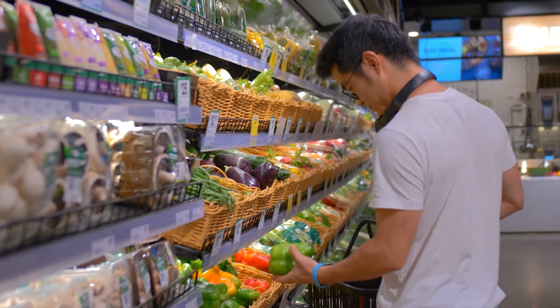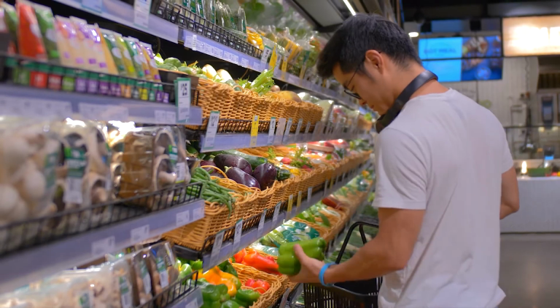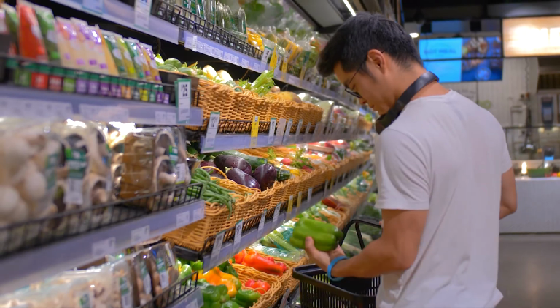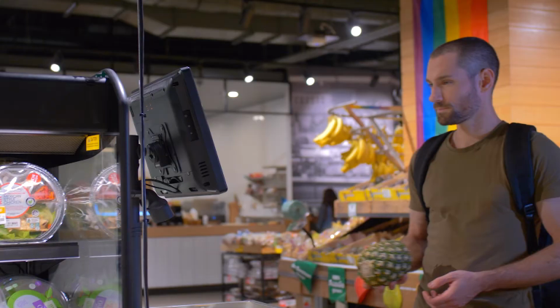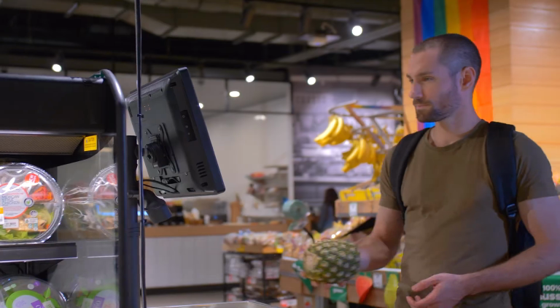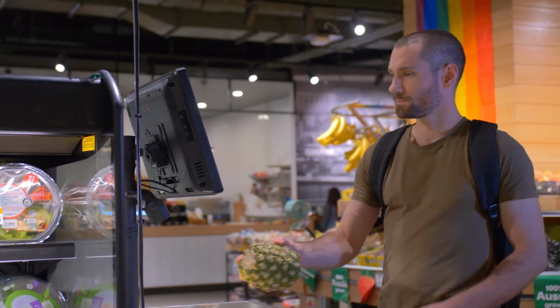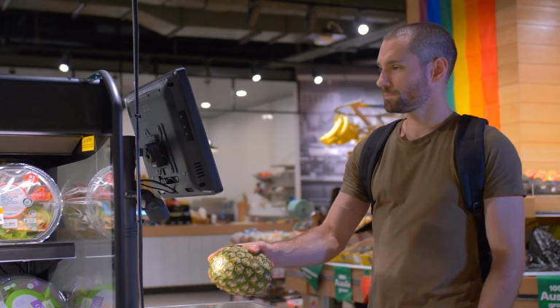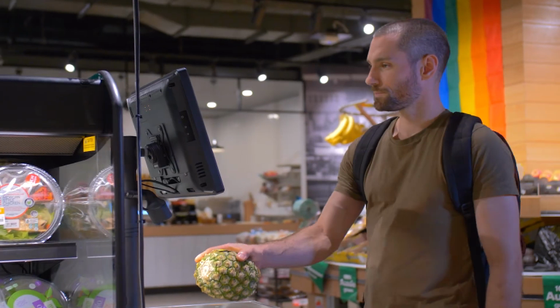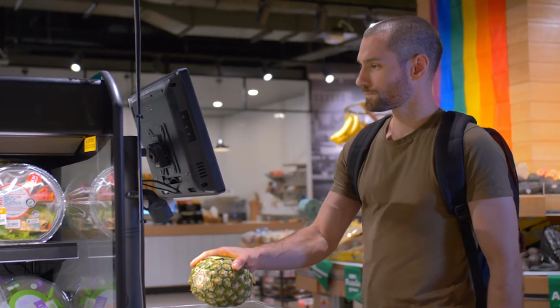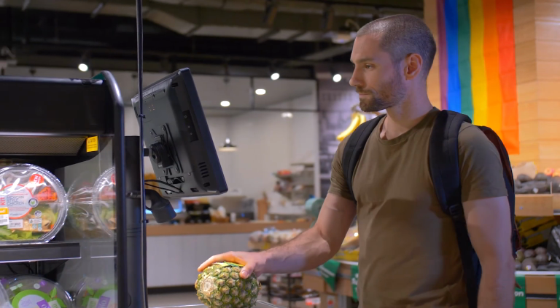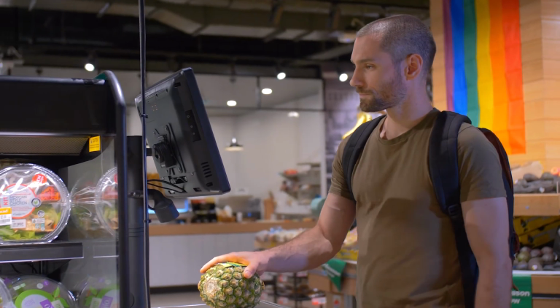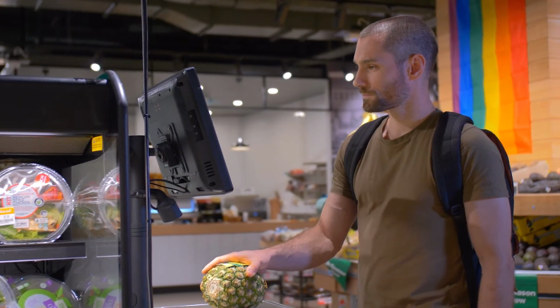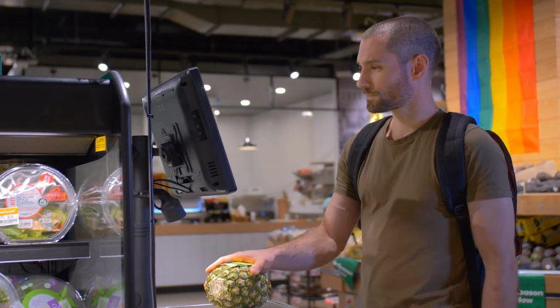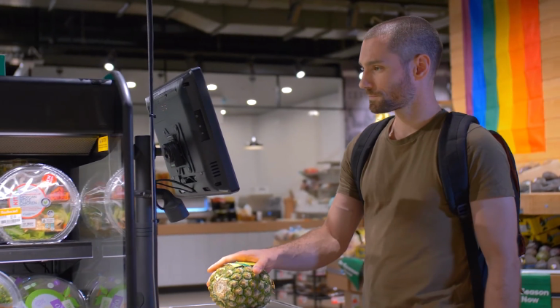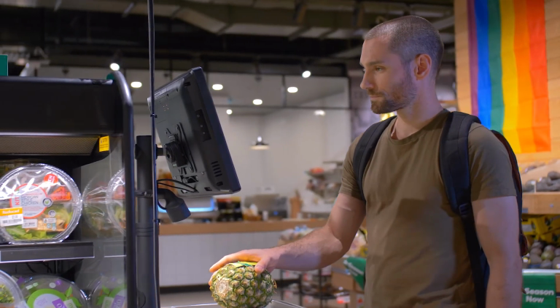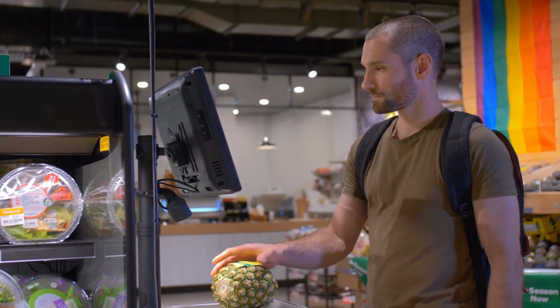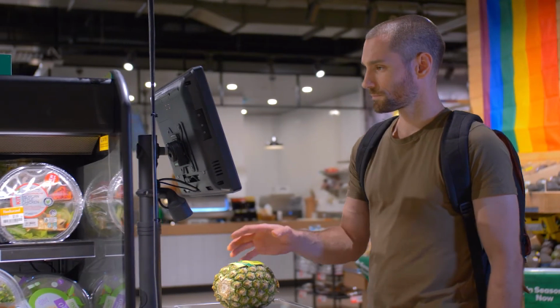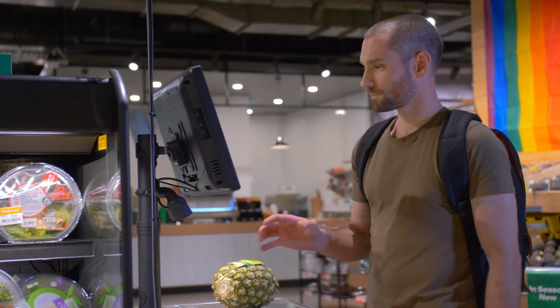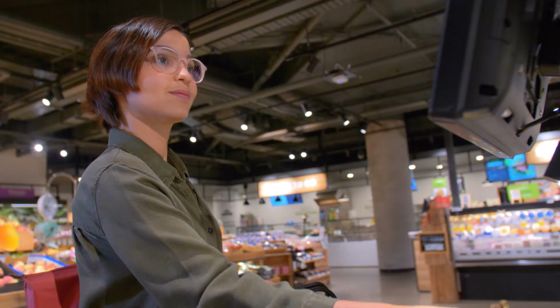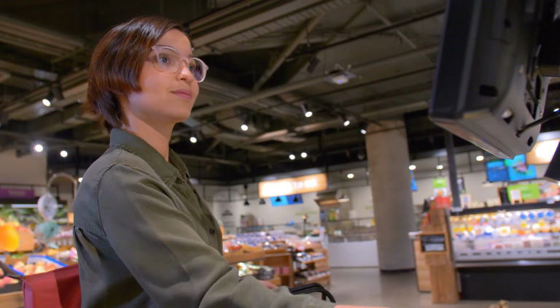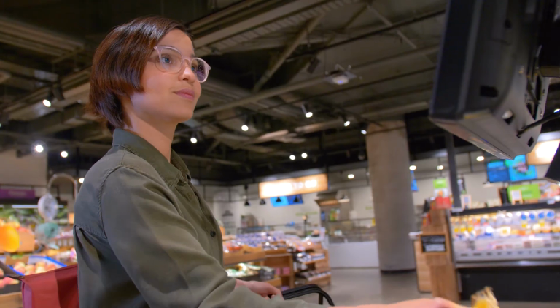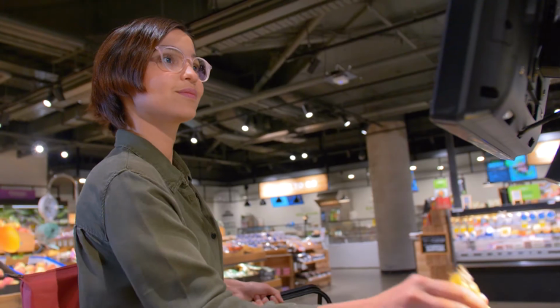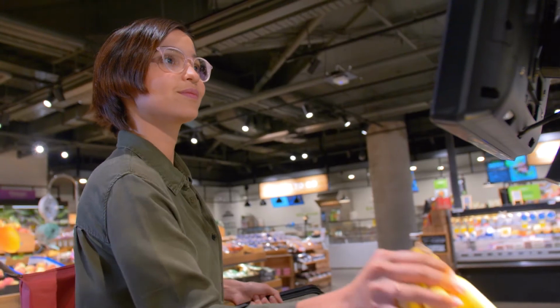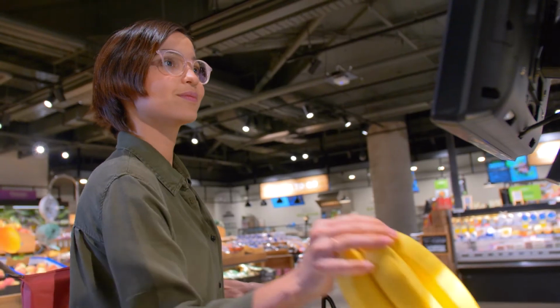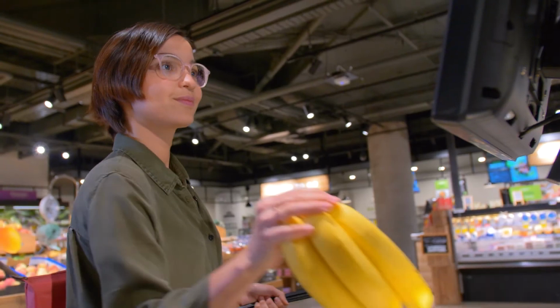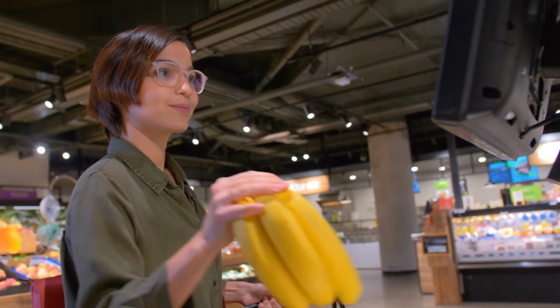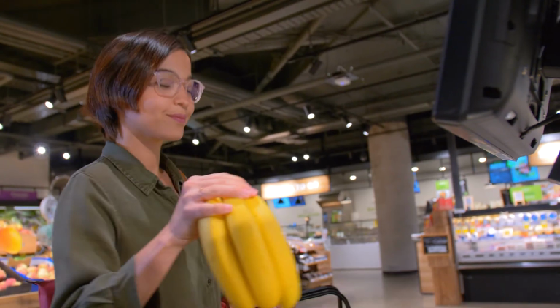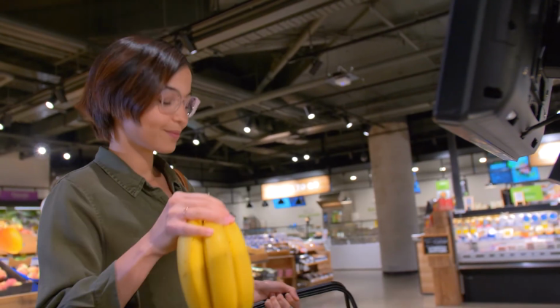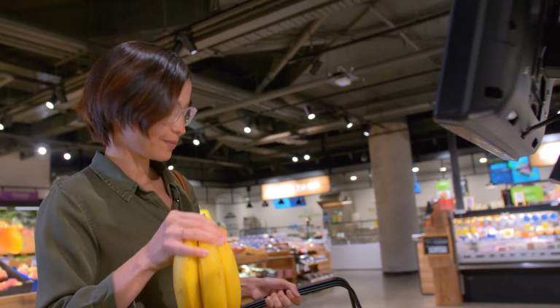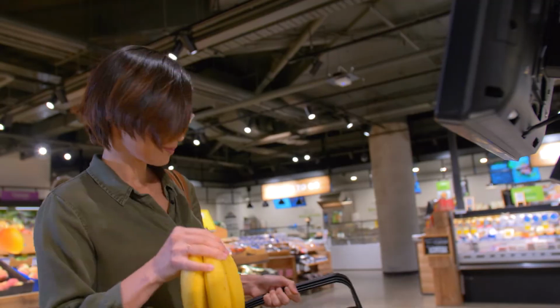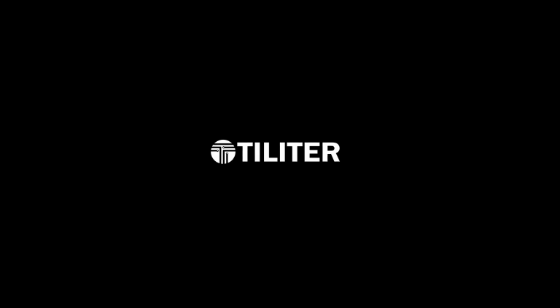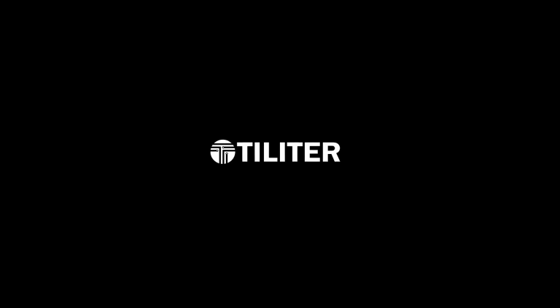LeaderVision. Fast. Accurate. For every supermarket. Anywhere.